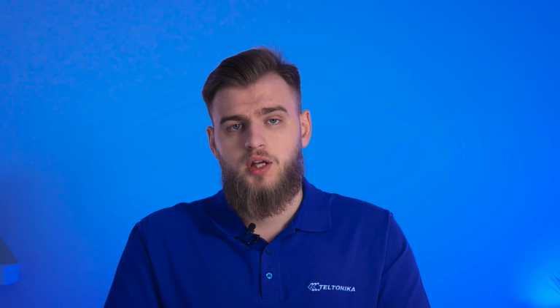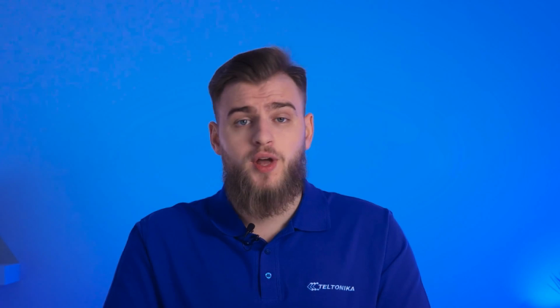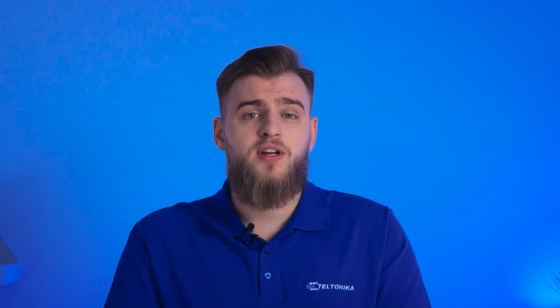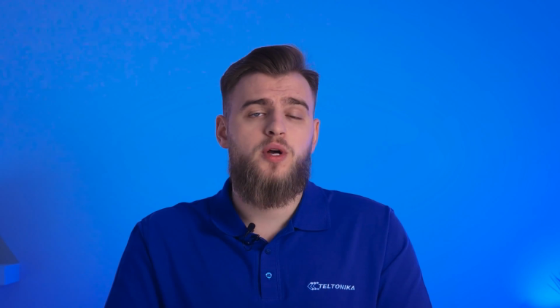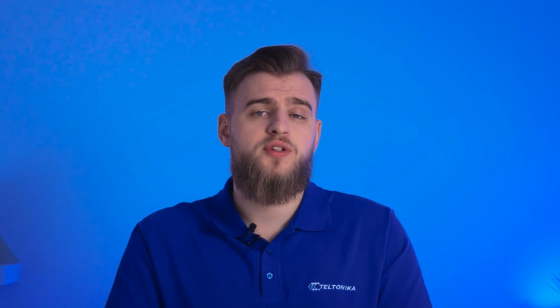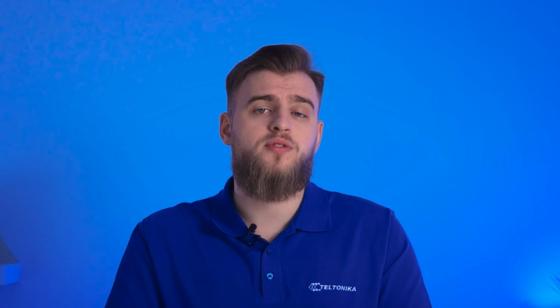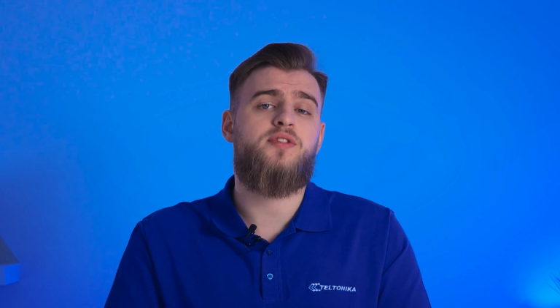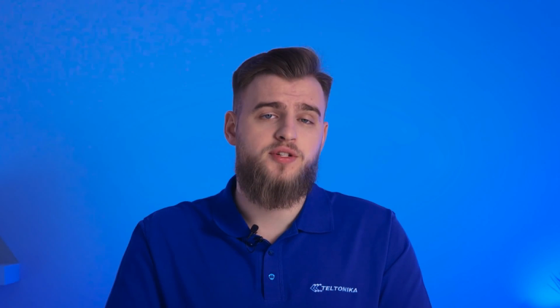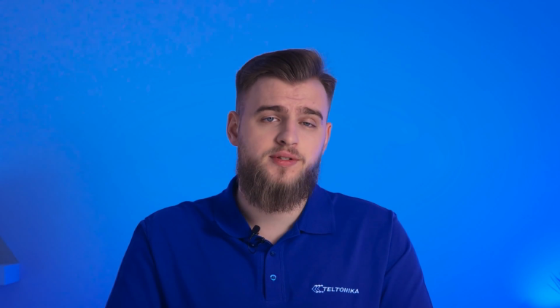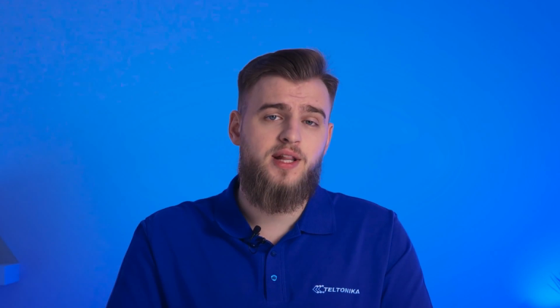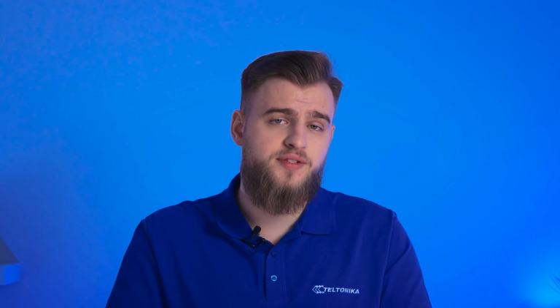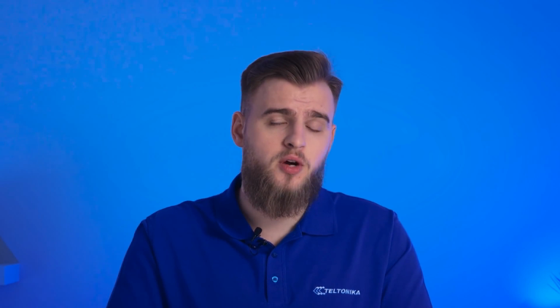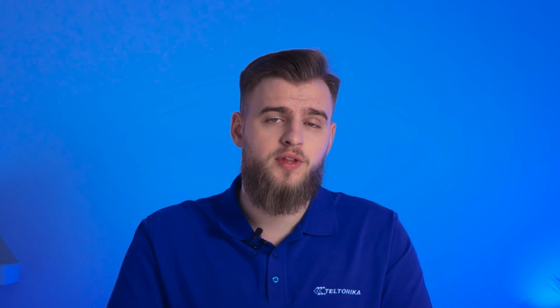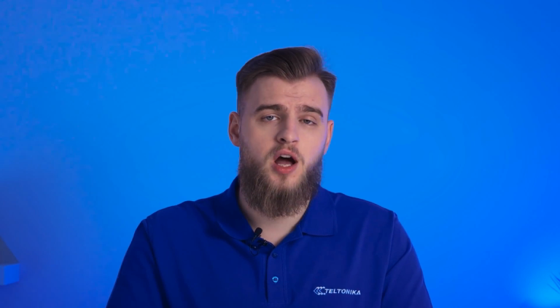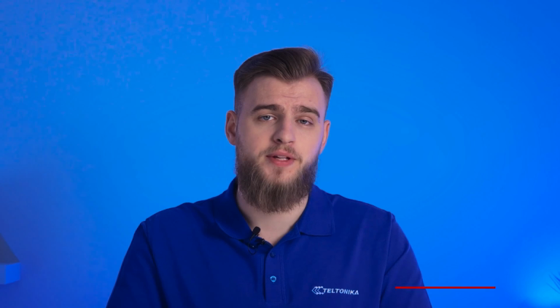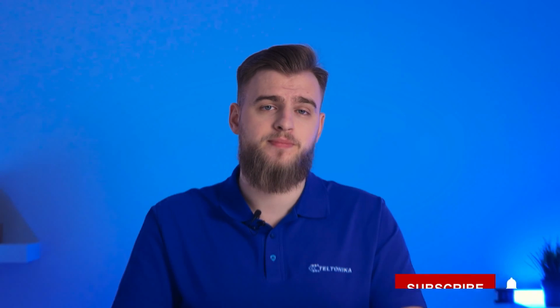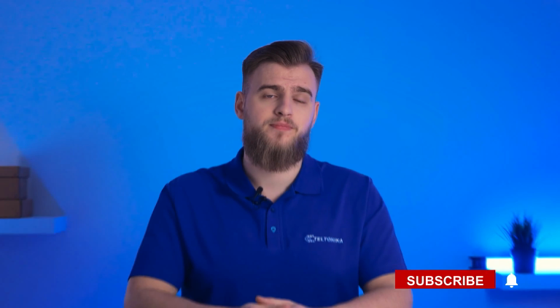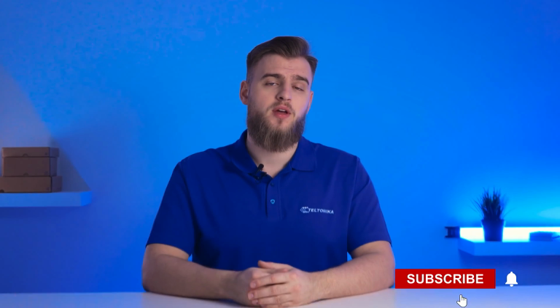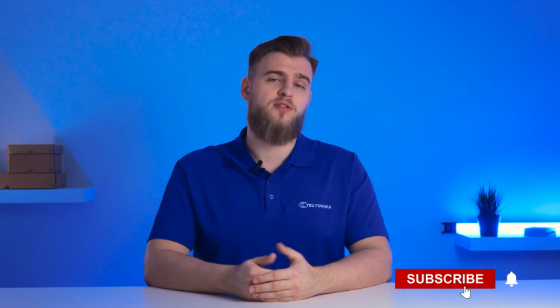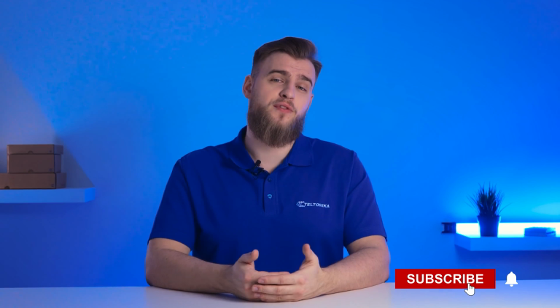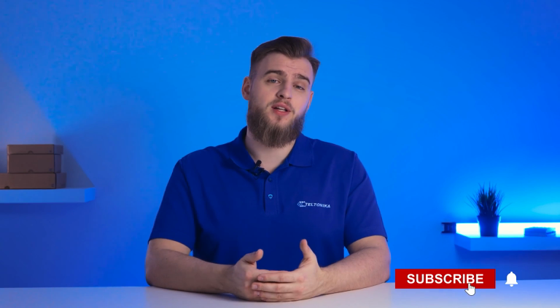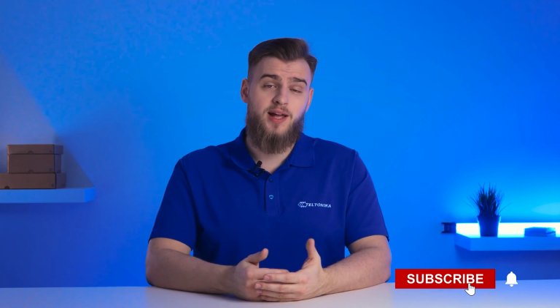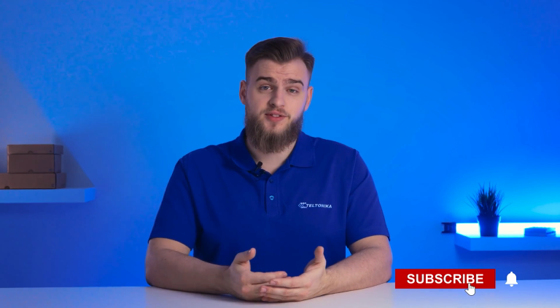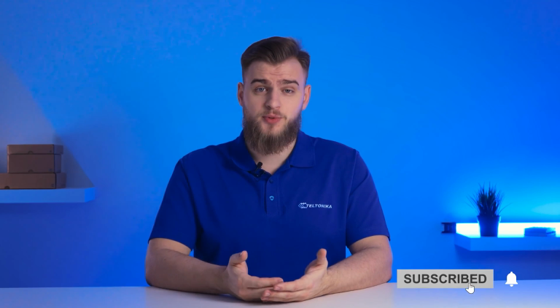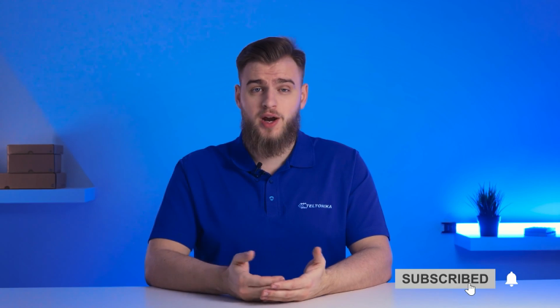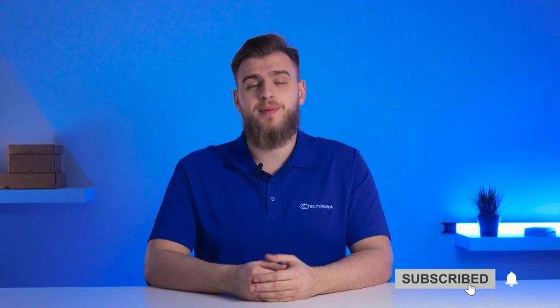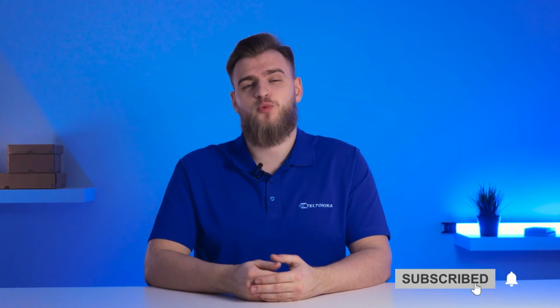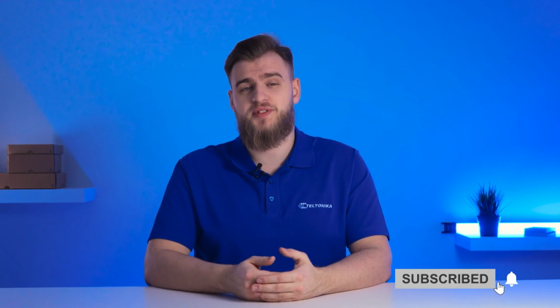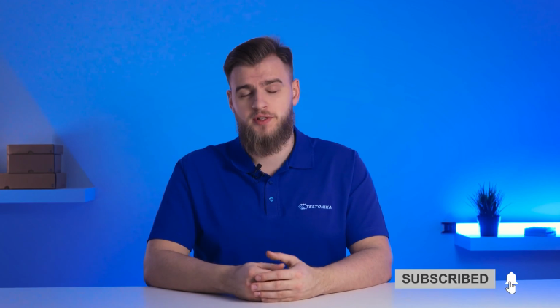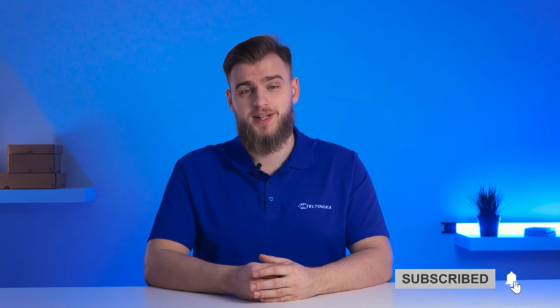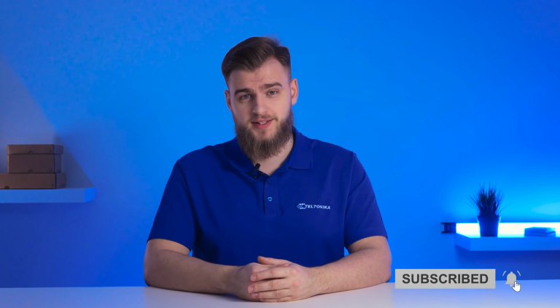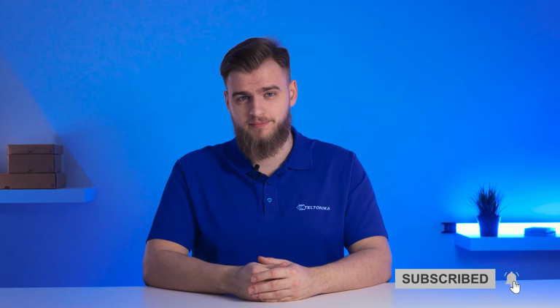If you have any questions or suggestions, let us know in the comments. Don't forget to like and subscribe, and we'll see you next time.